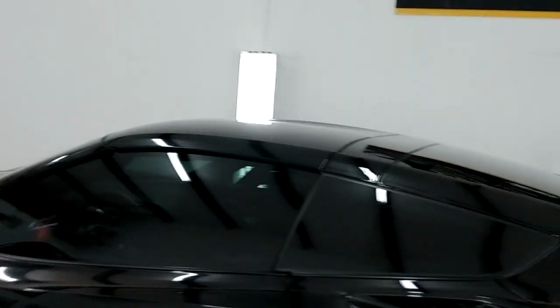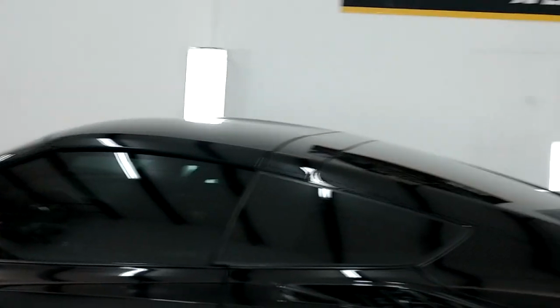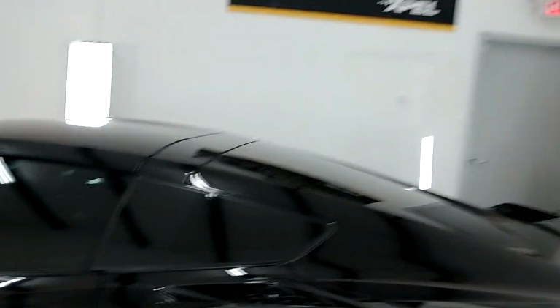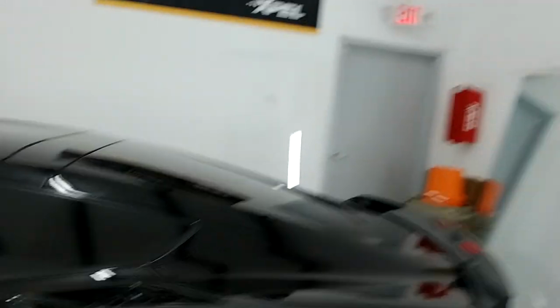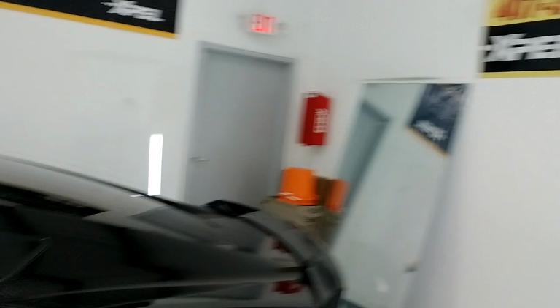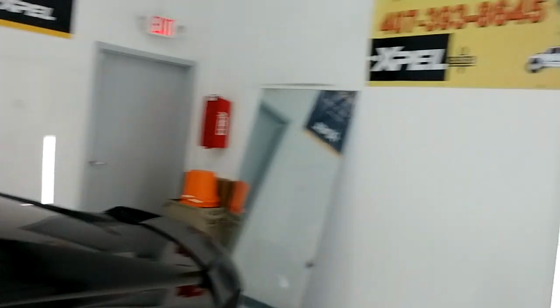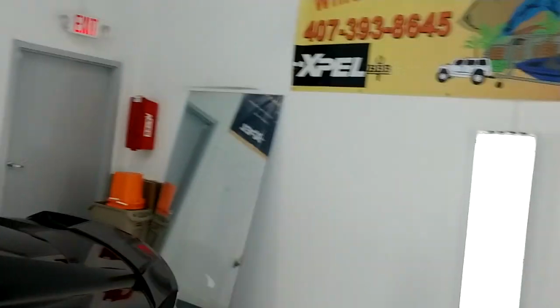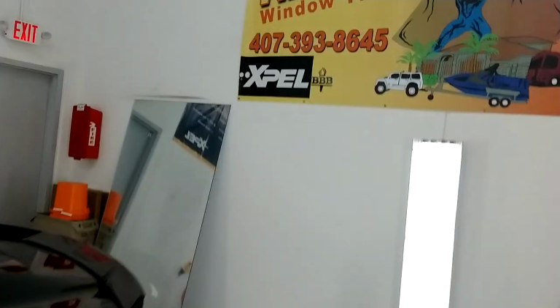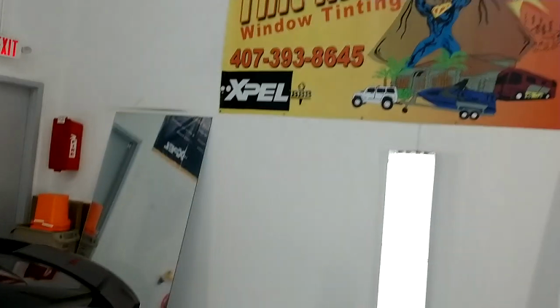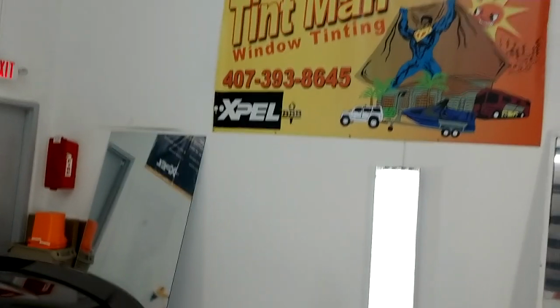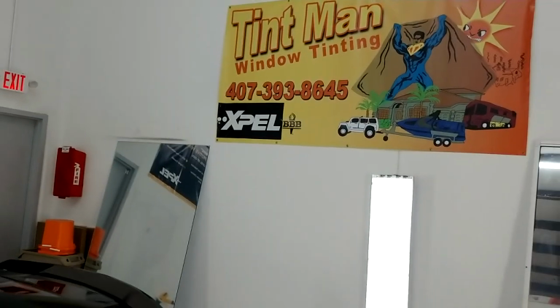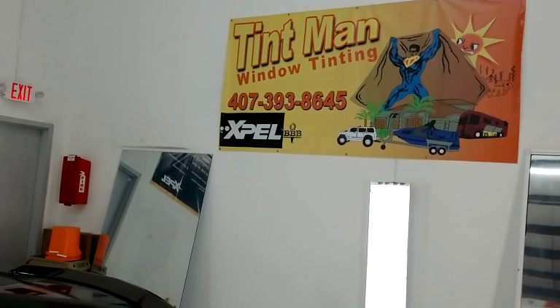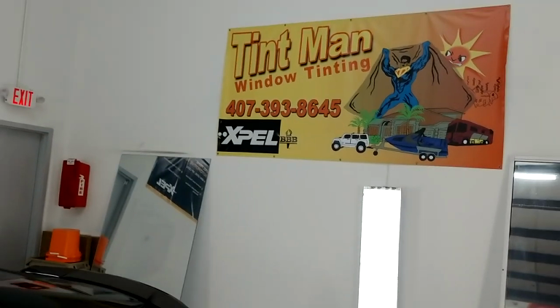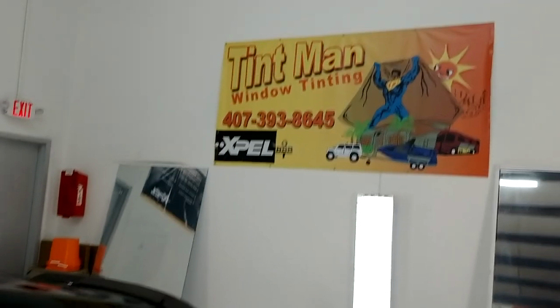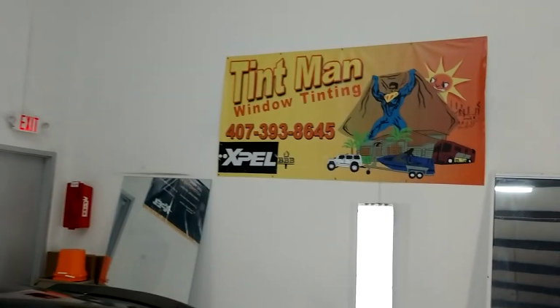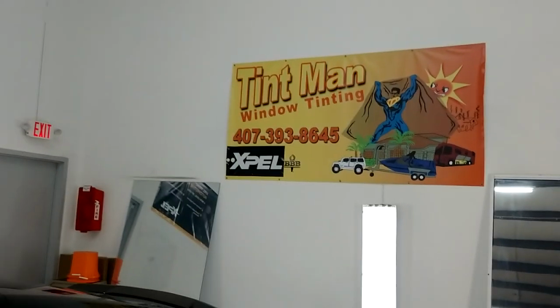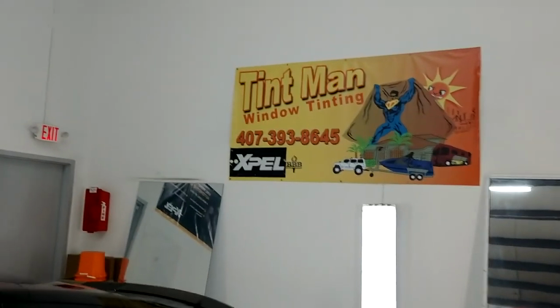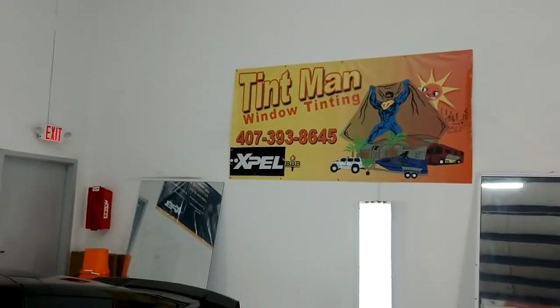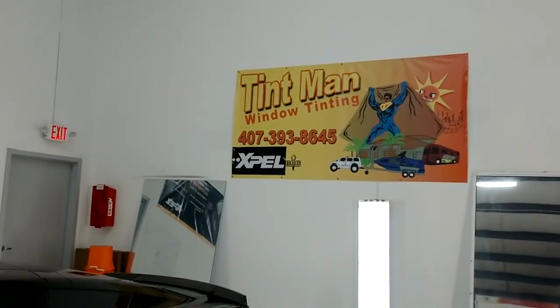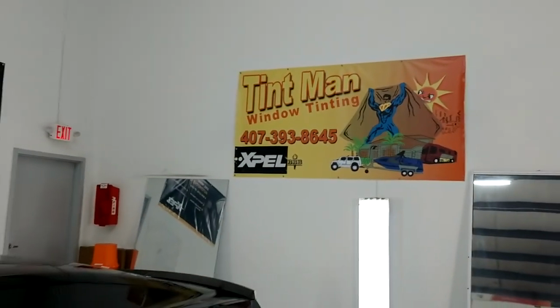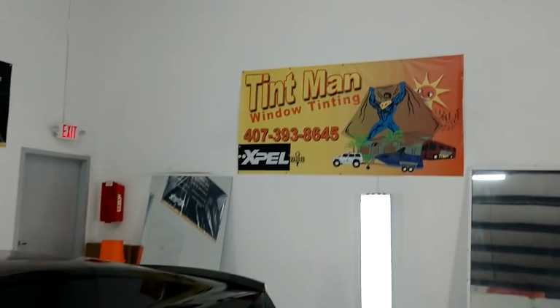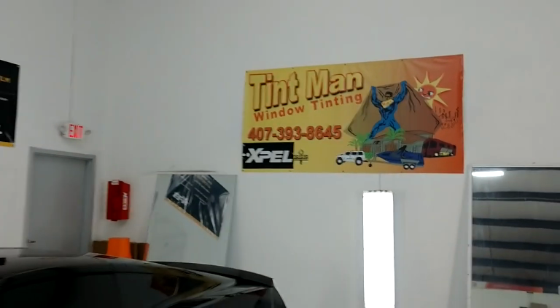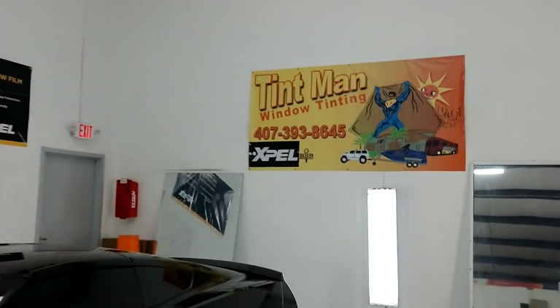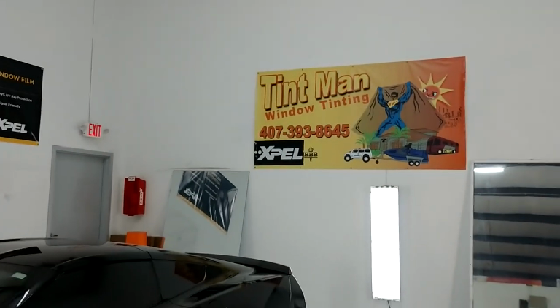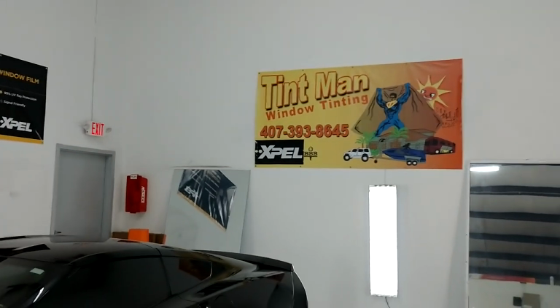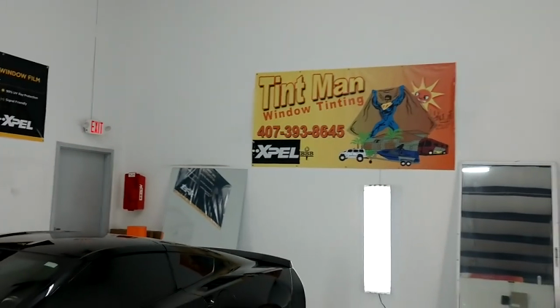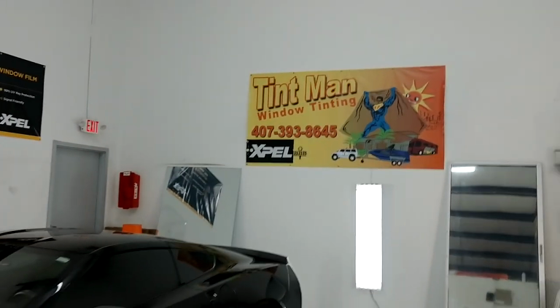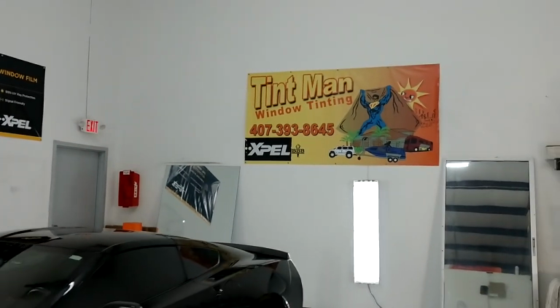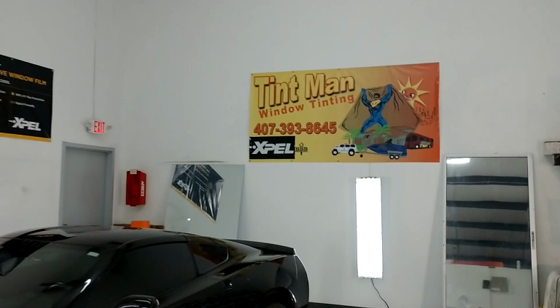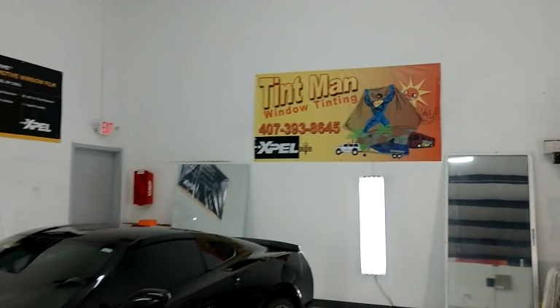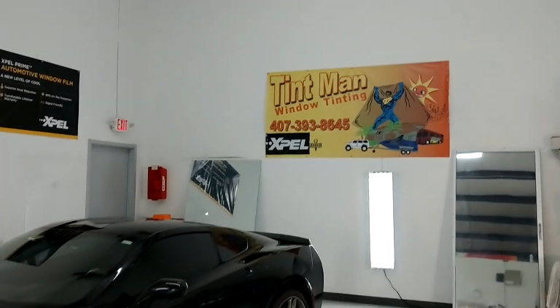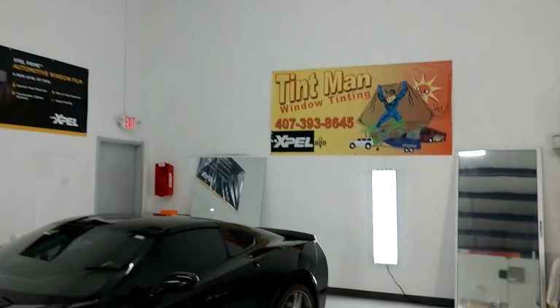You can learn more about our window tinting services at TintManFL.com.